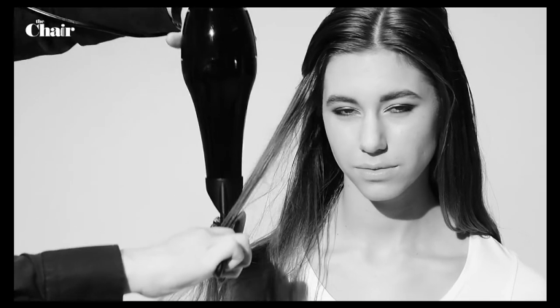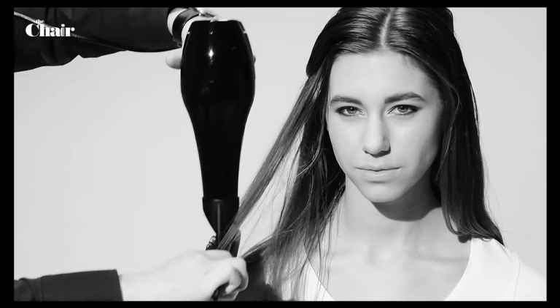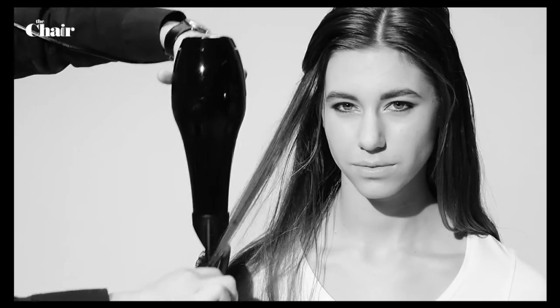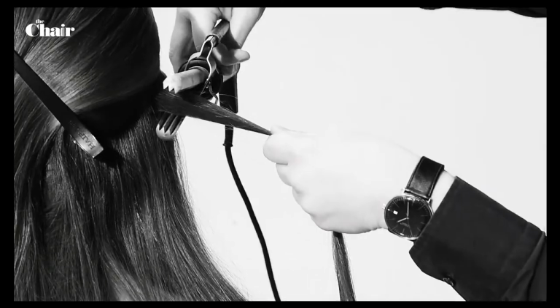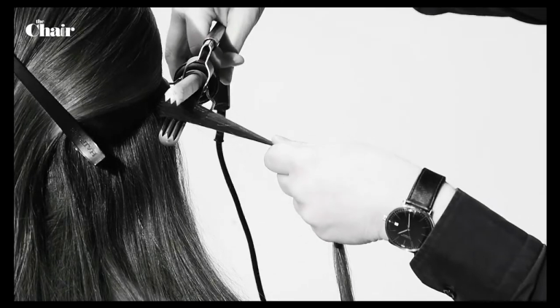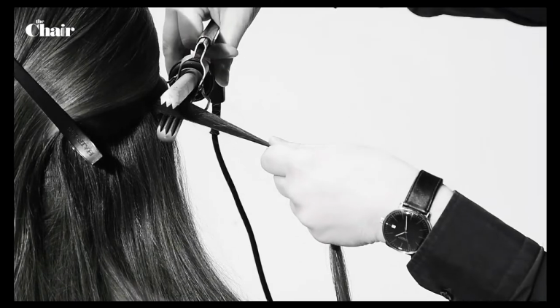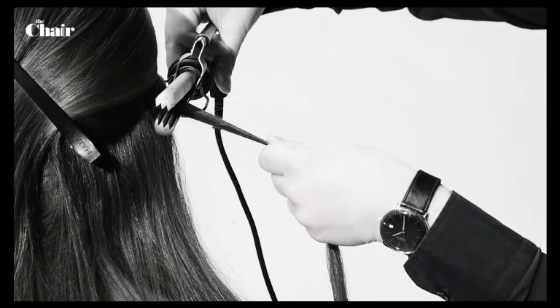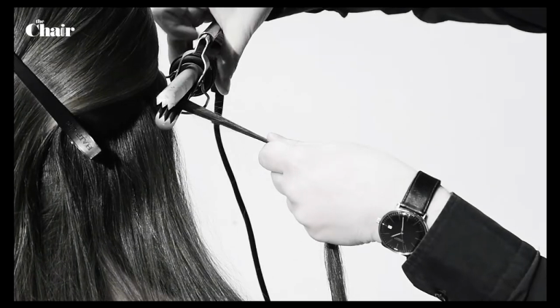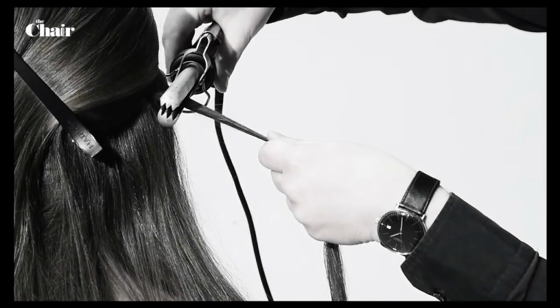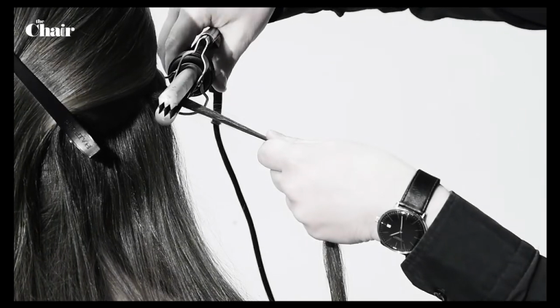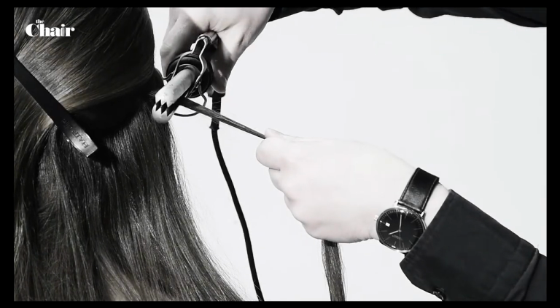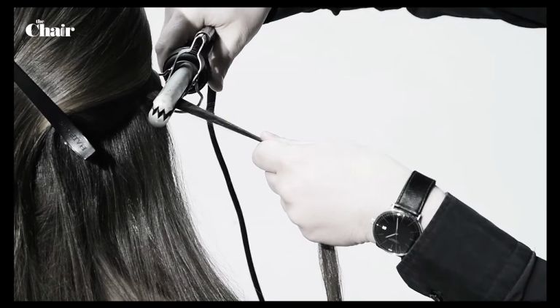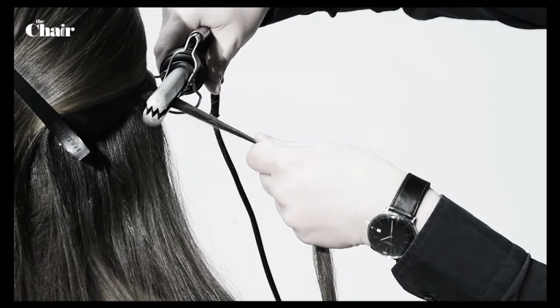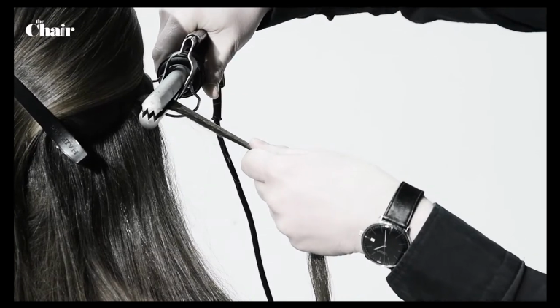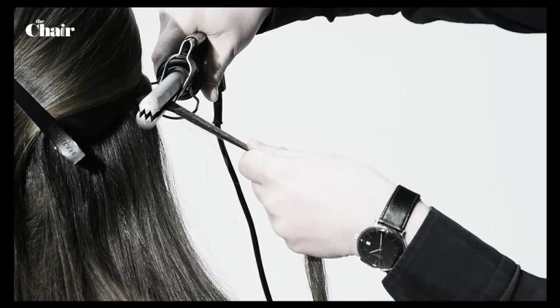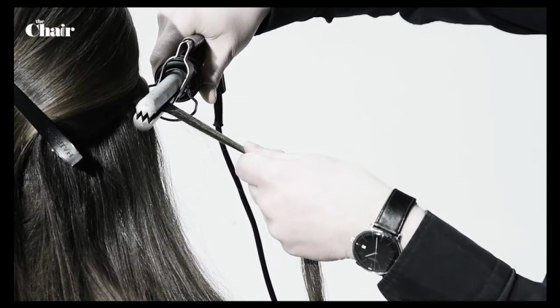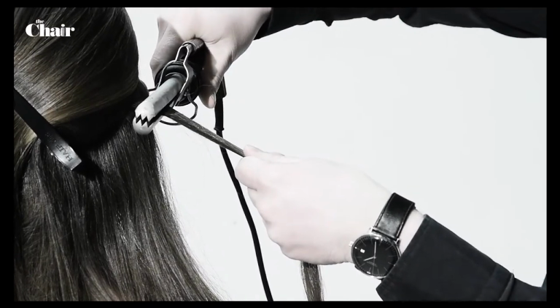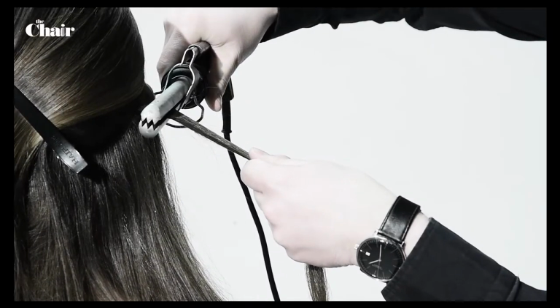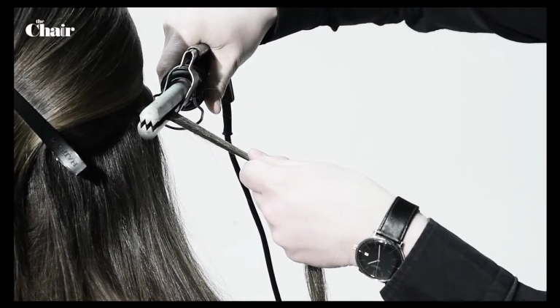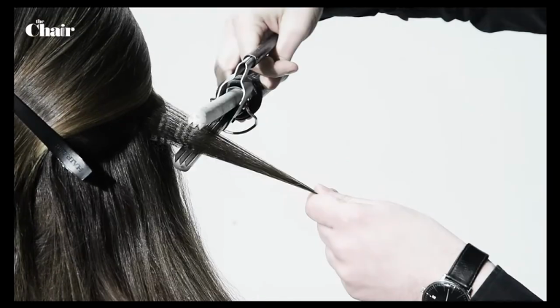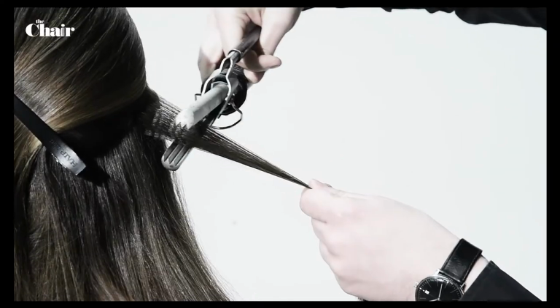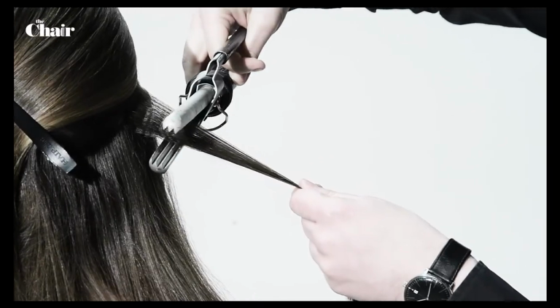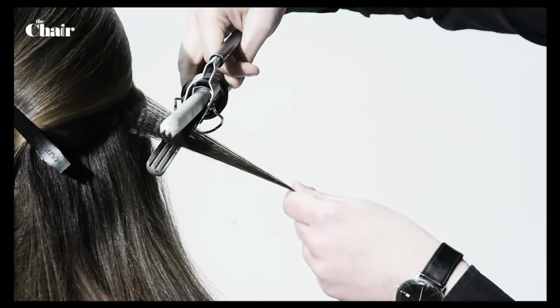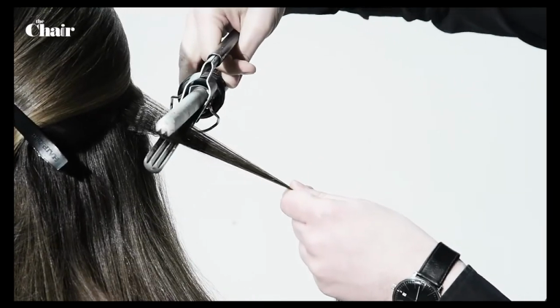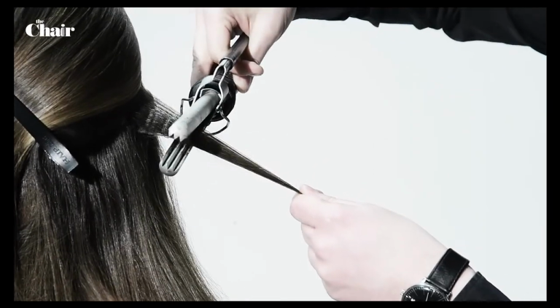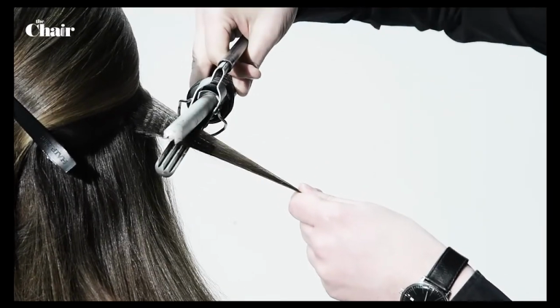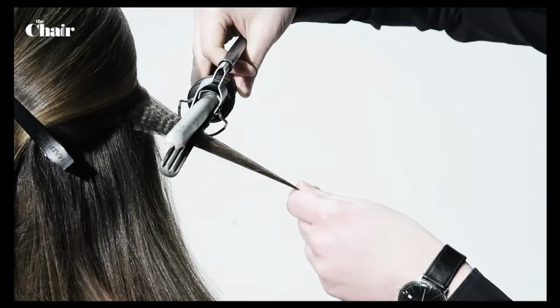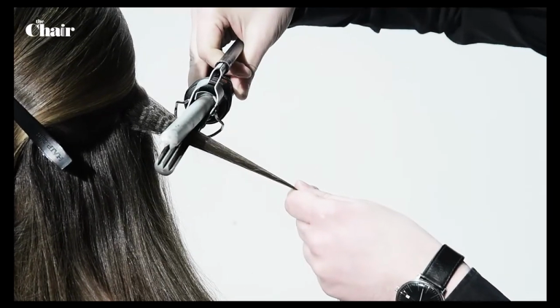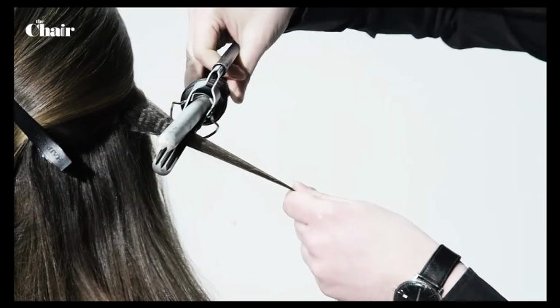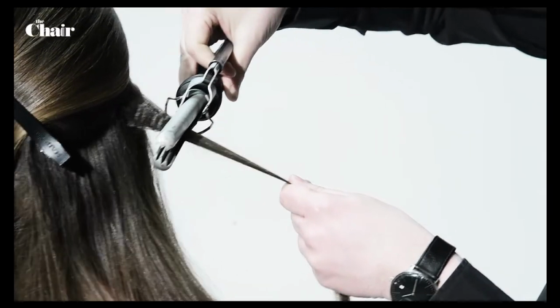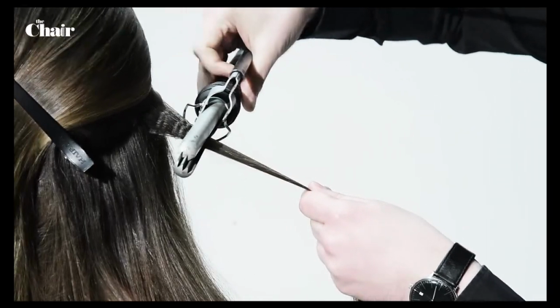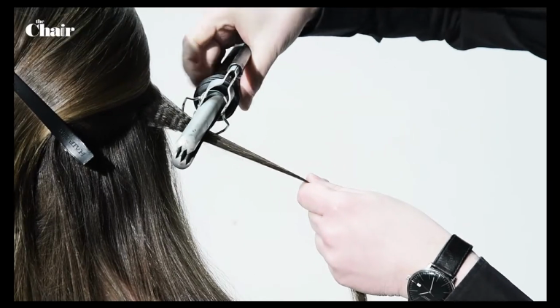Grab some small strokes of hair. Start by crimping a stroke of hair at the roots and slowly work towards the end of the hair.